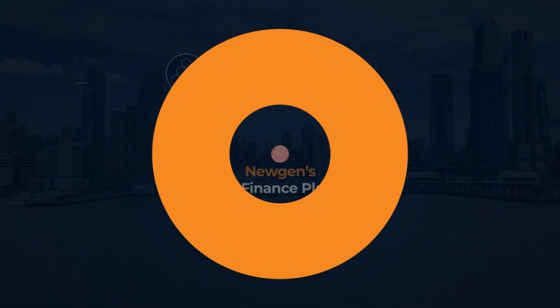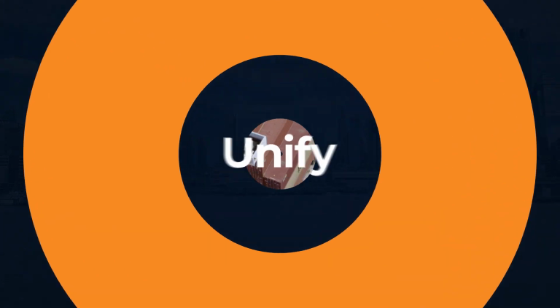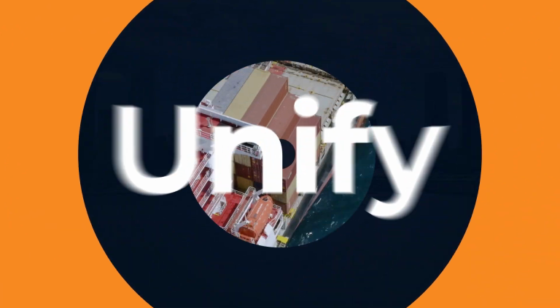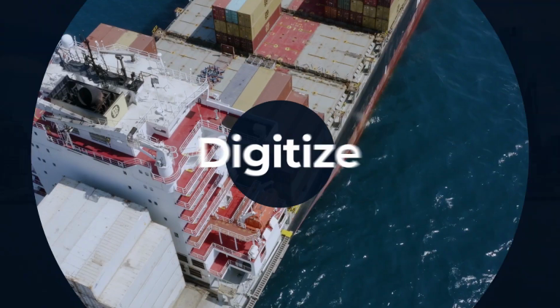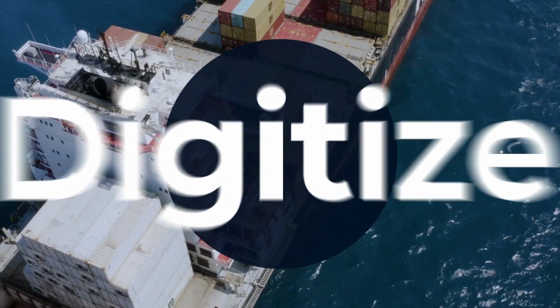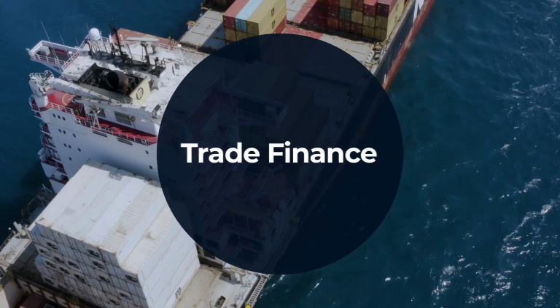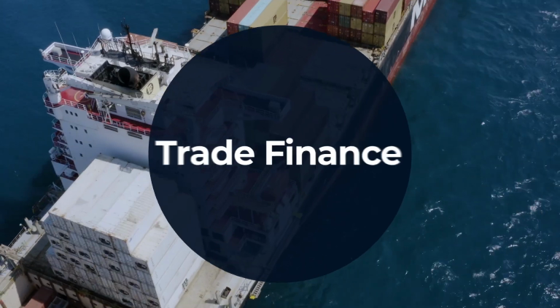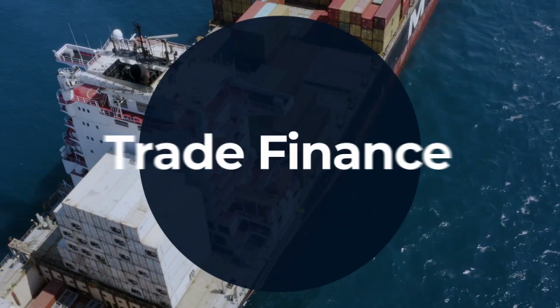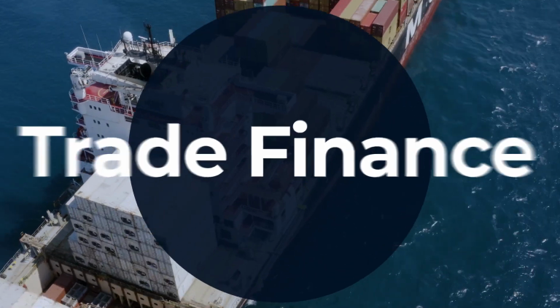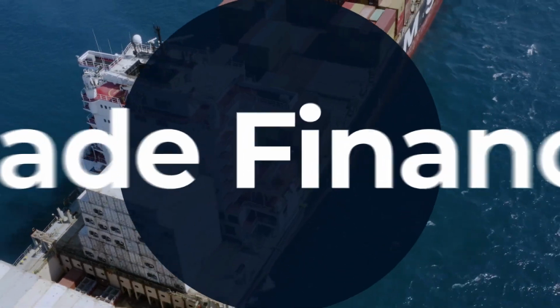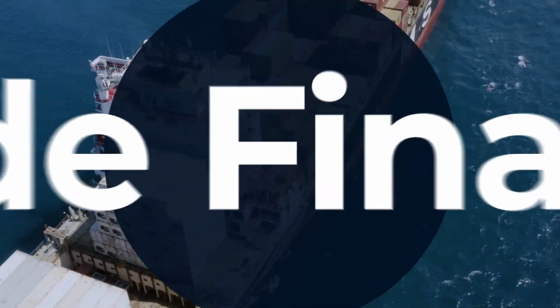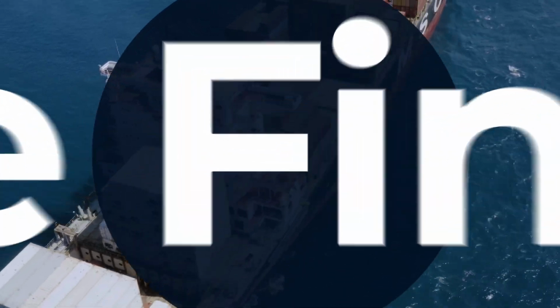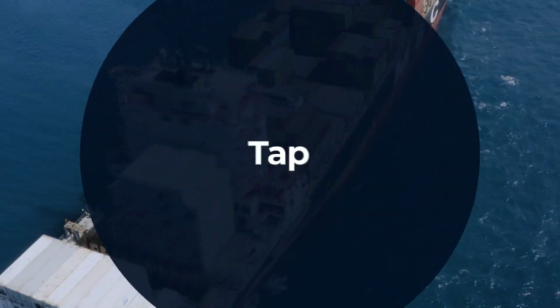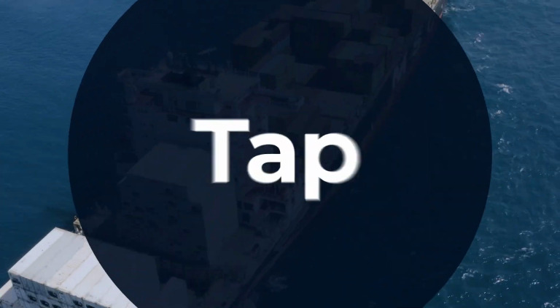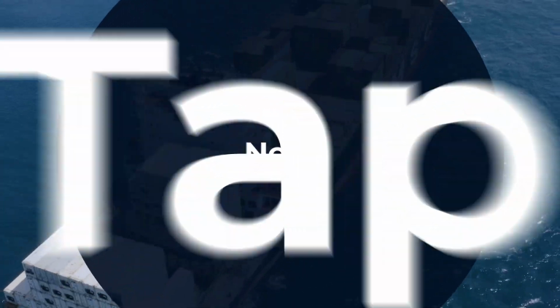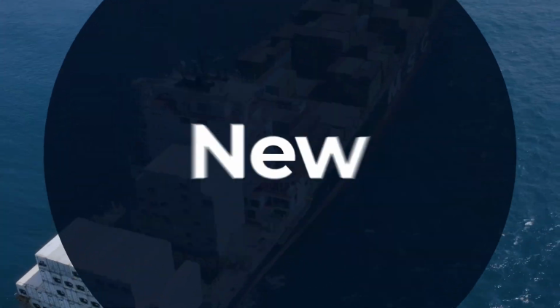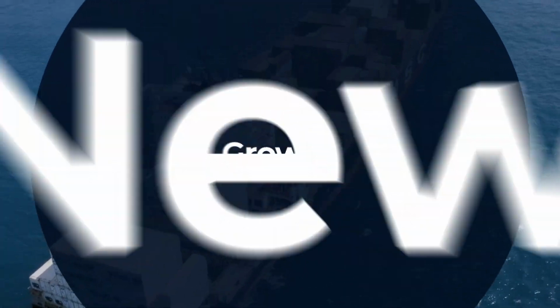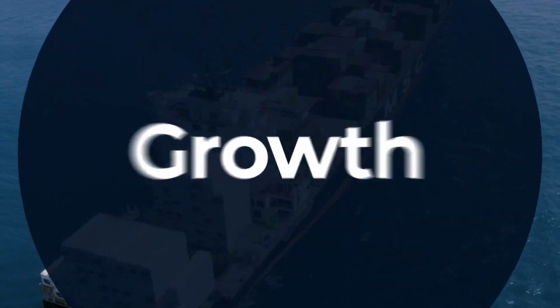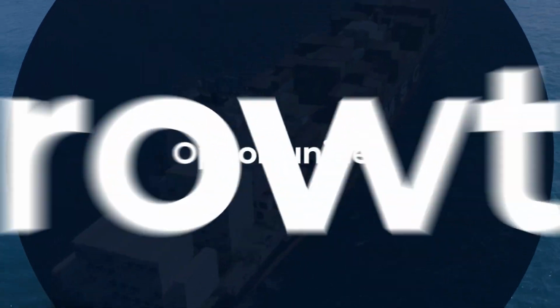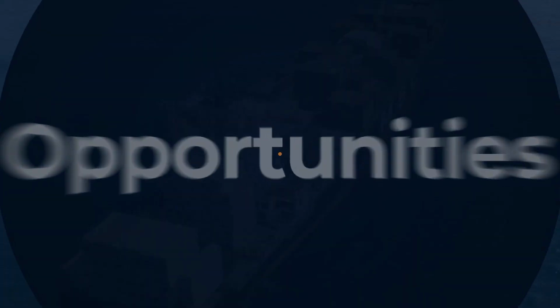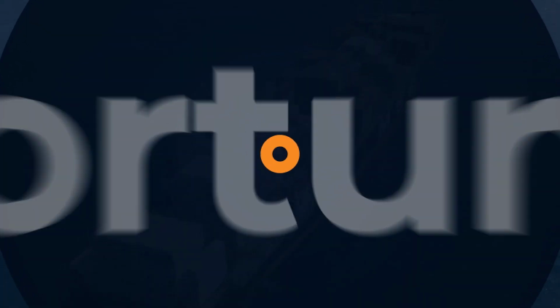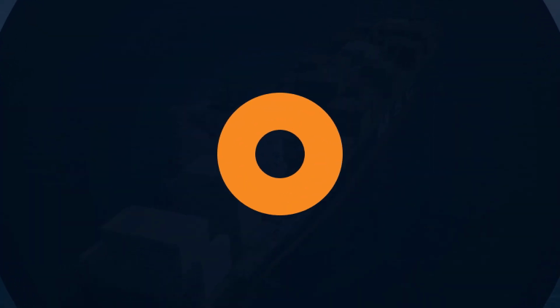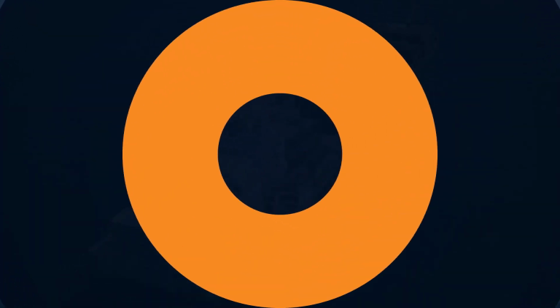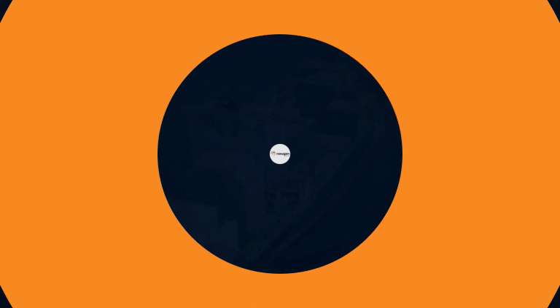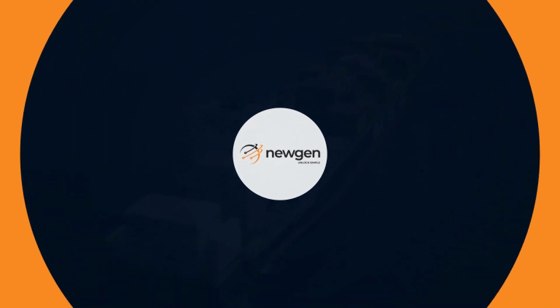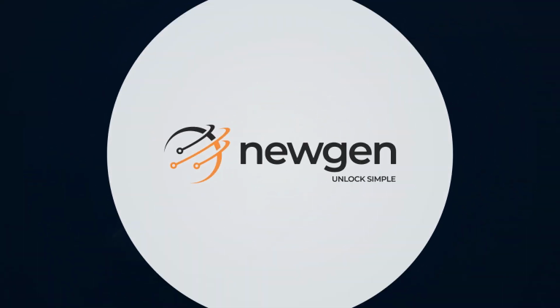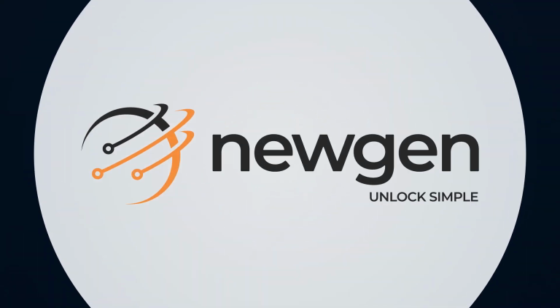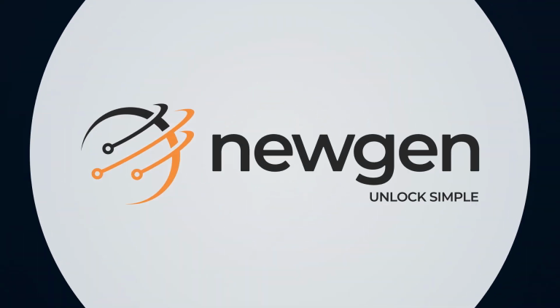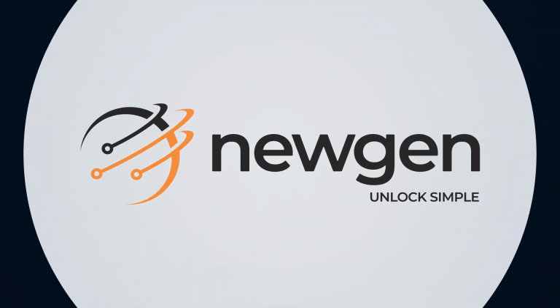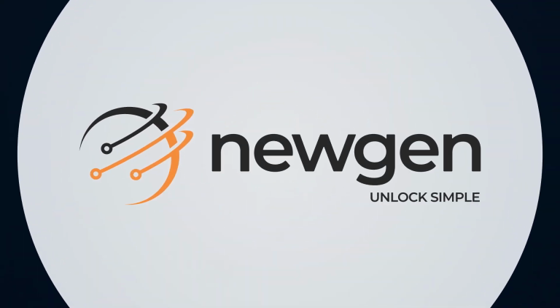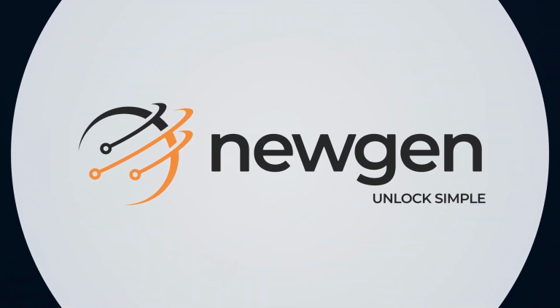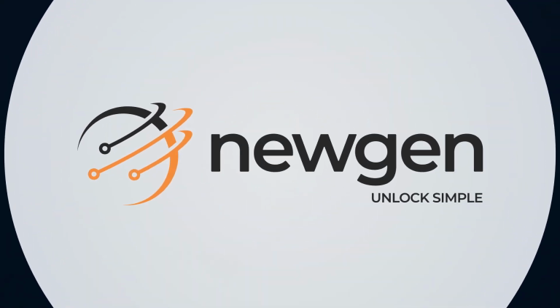Unify and digitize trade finance and open the door to new growth opportunities. Newgen — Unlock Simple.